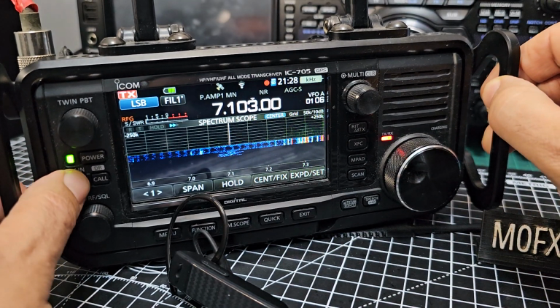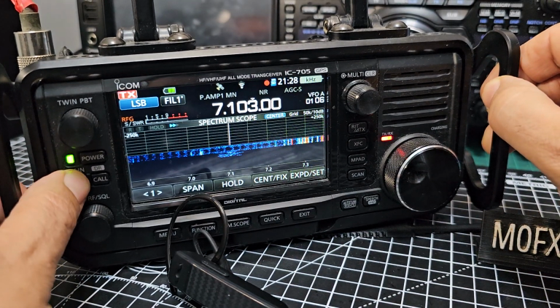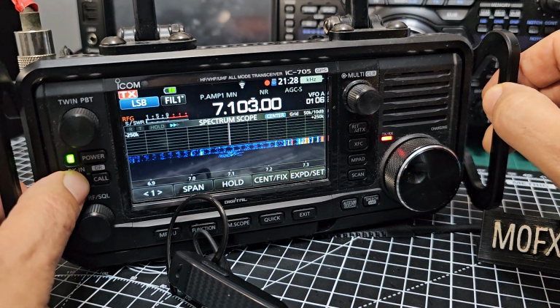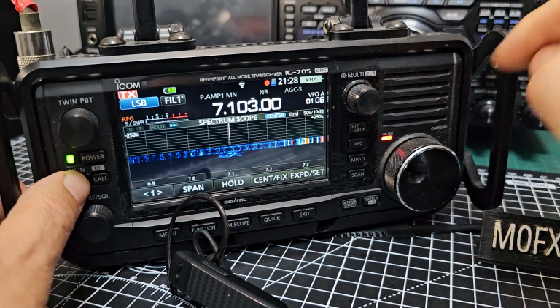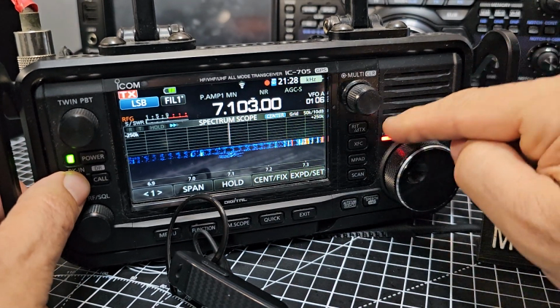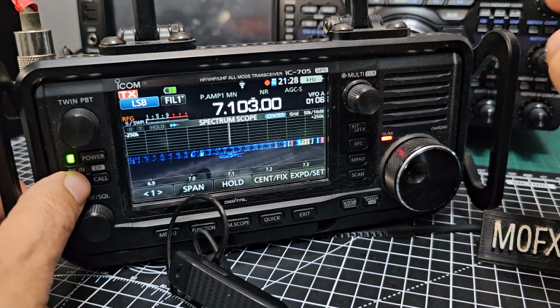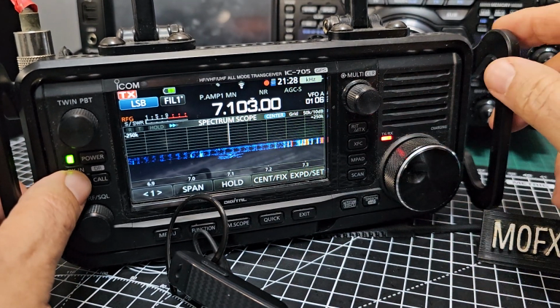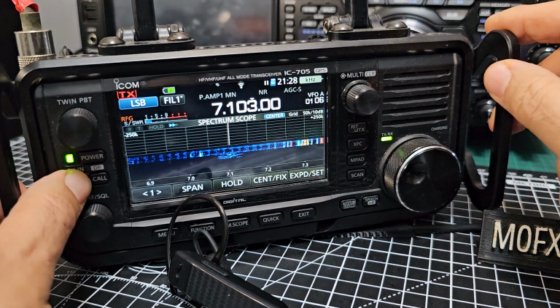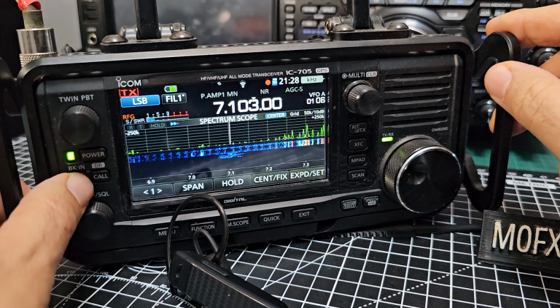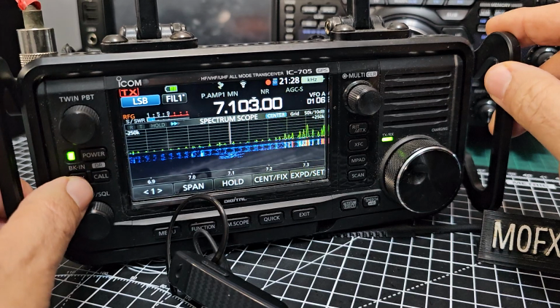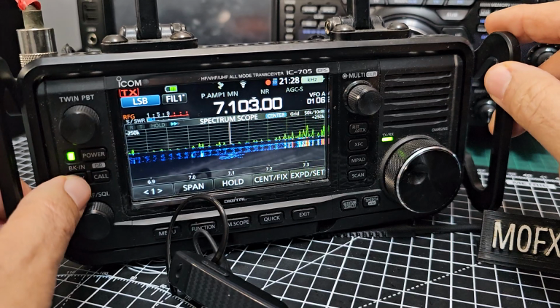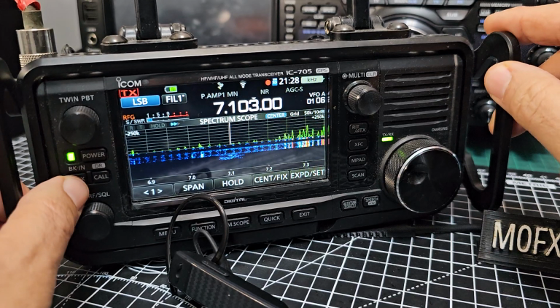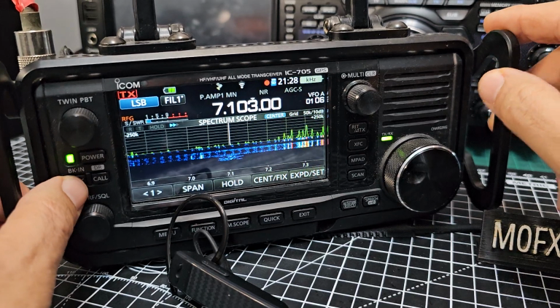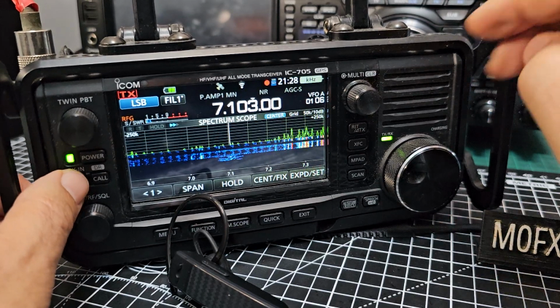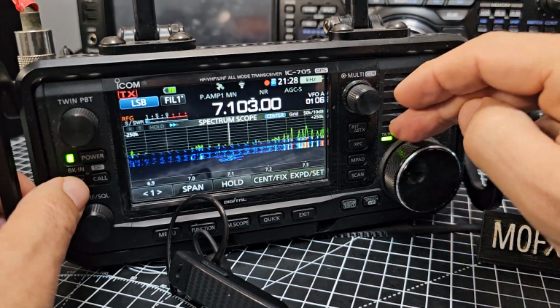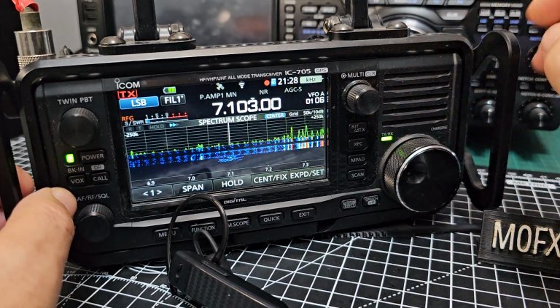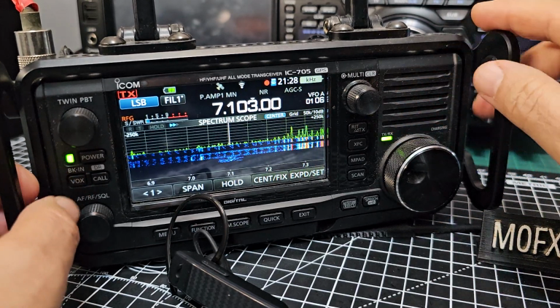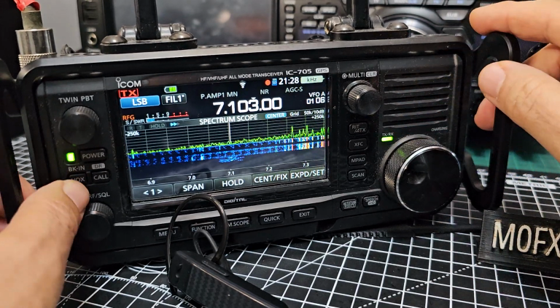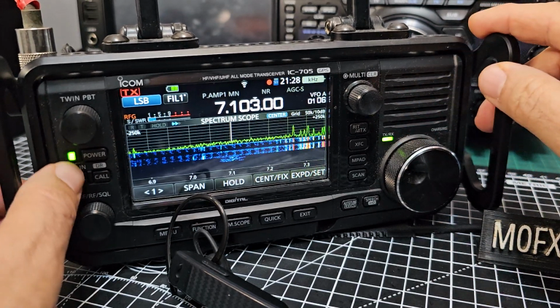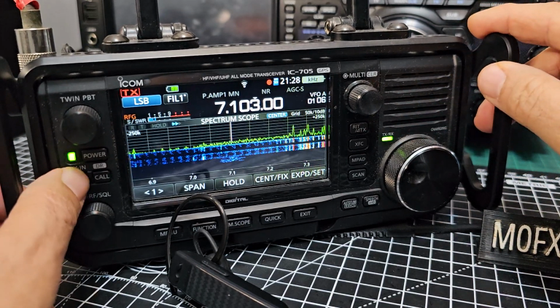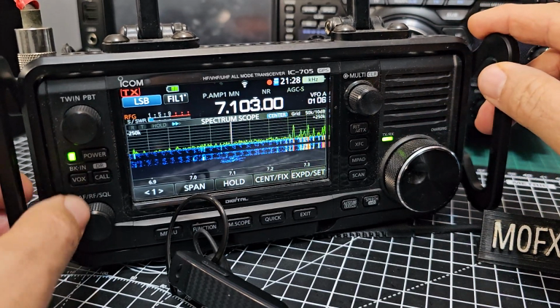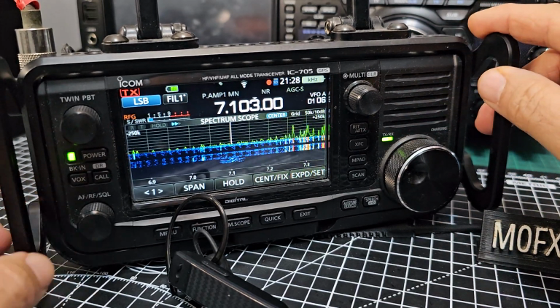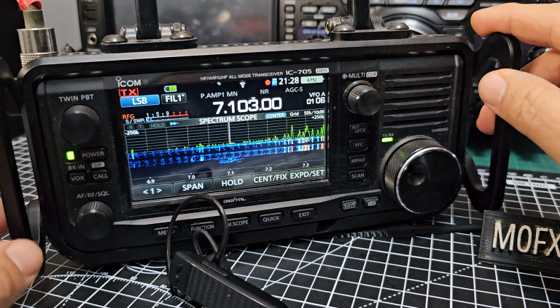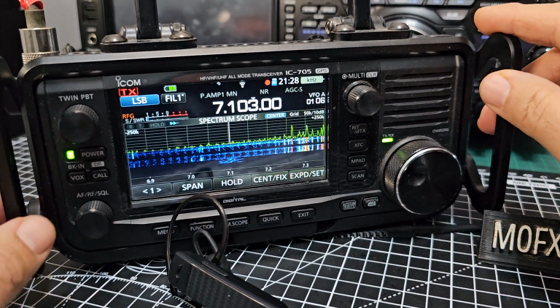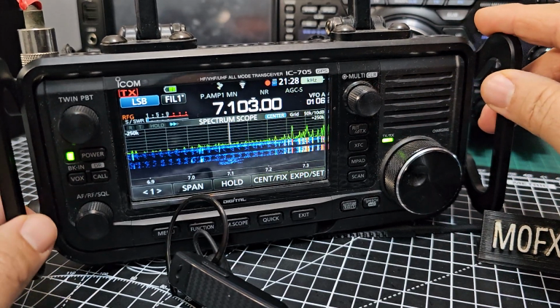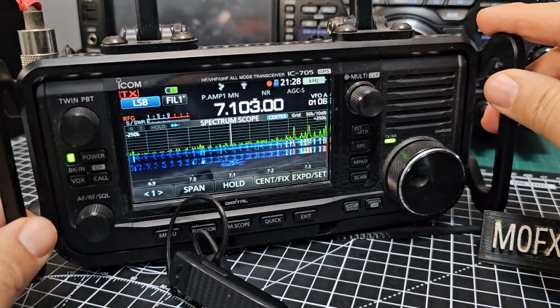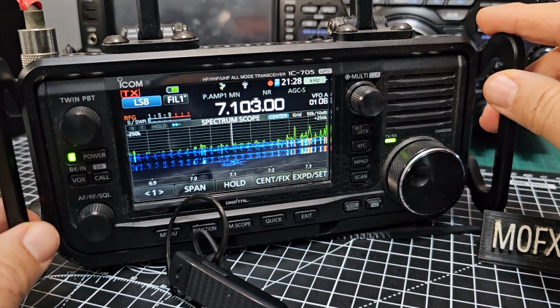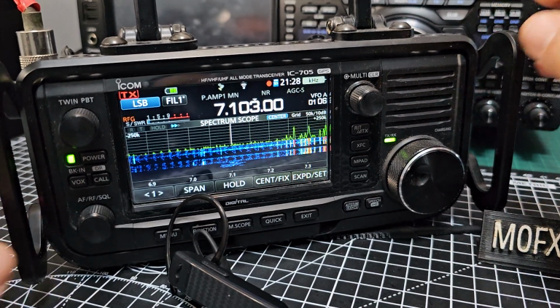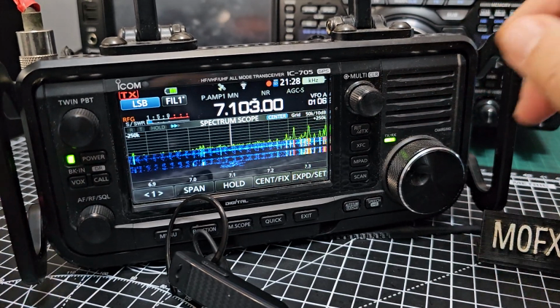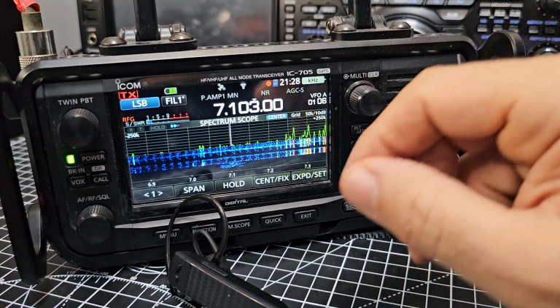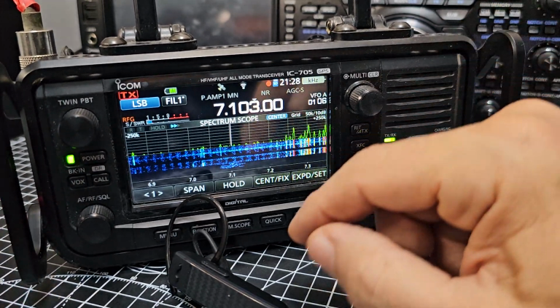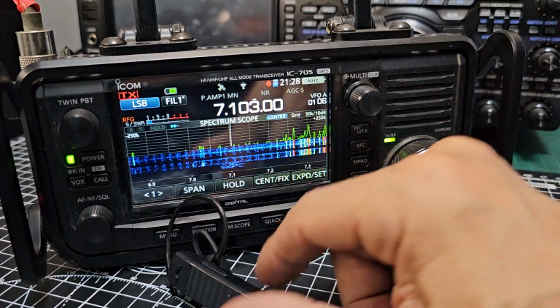If I come back out of broadcast radio and just tap VOX briefly — look, it goes into TX! M0FXB — do you see that? Your VOX button is now TX.